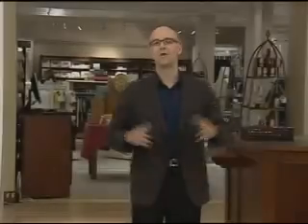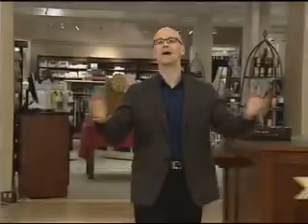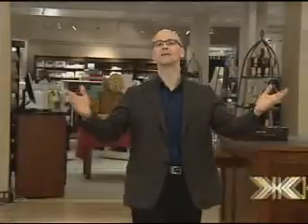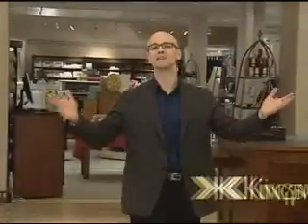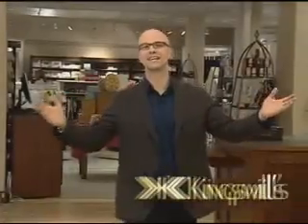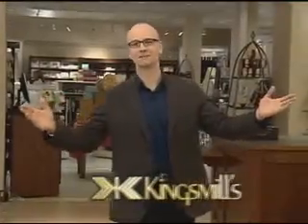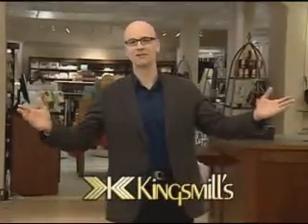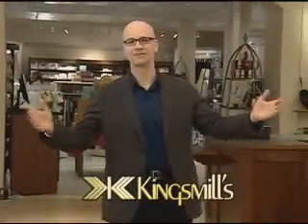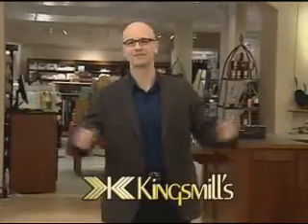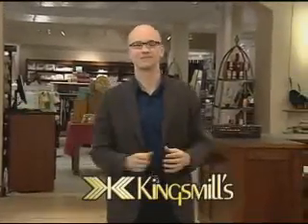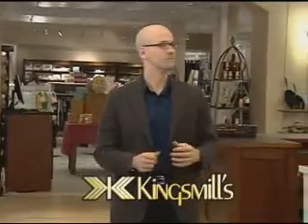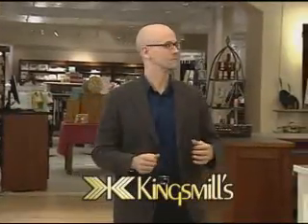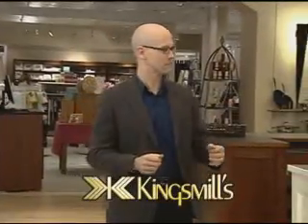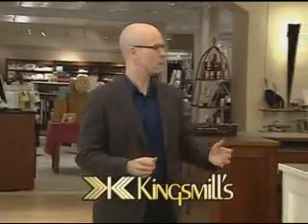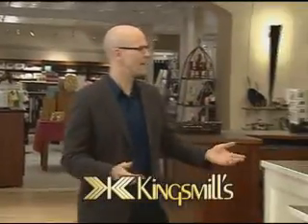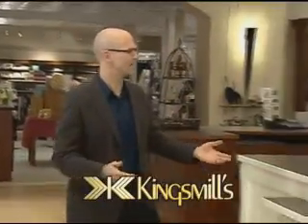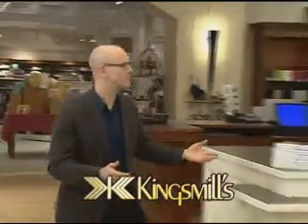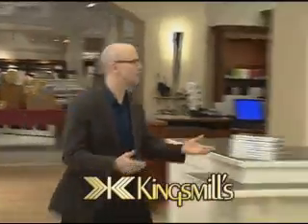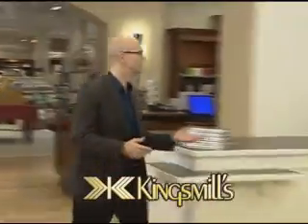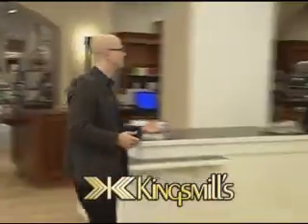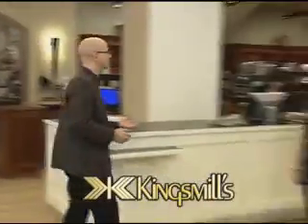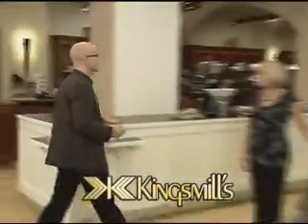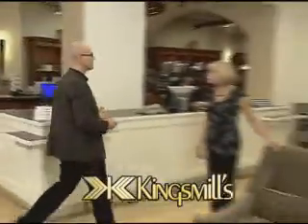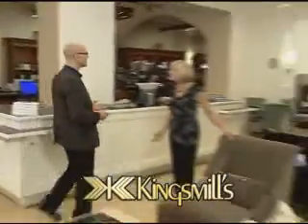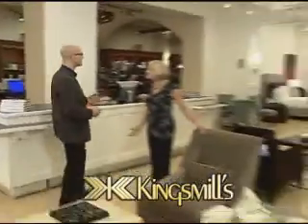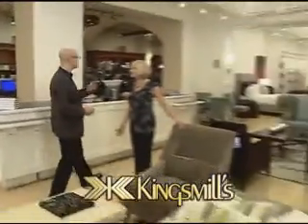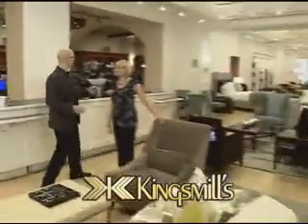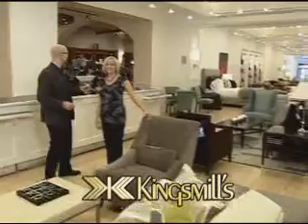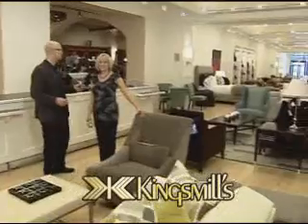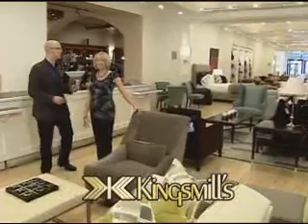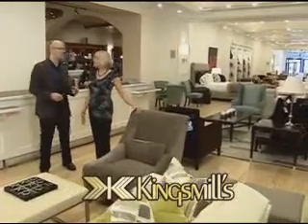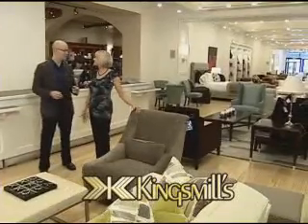Welcome to King's Mills. Jeremy, we're over here. Where? At King's Mills, next door. This is so cool.